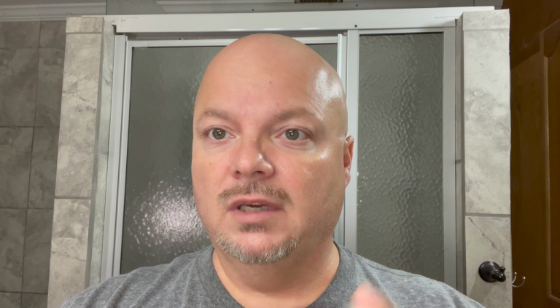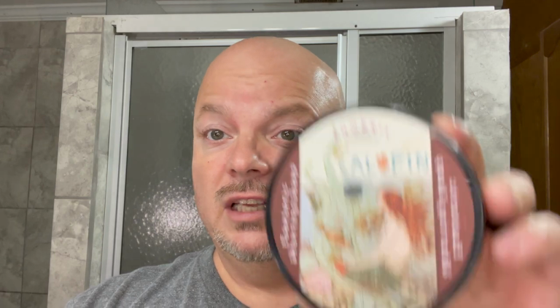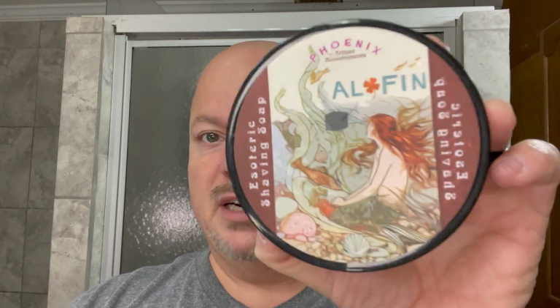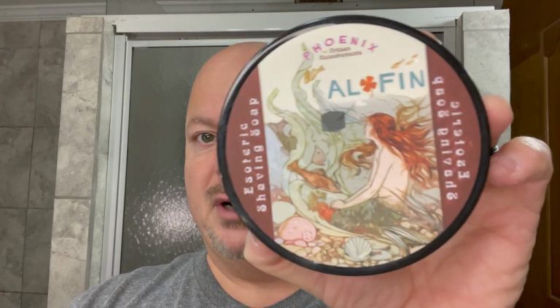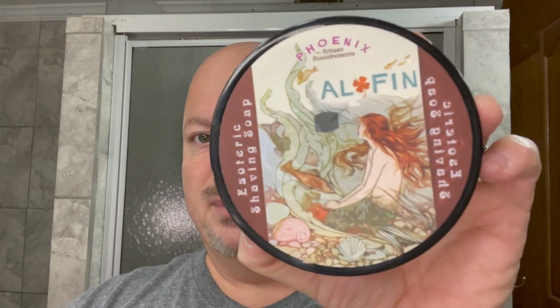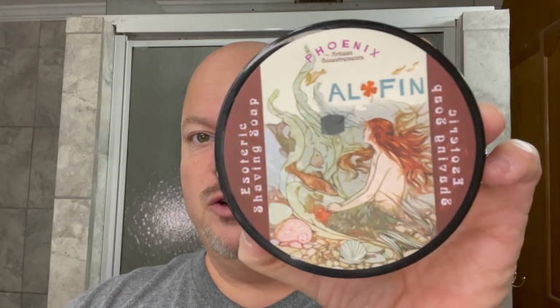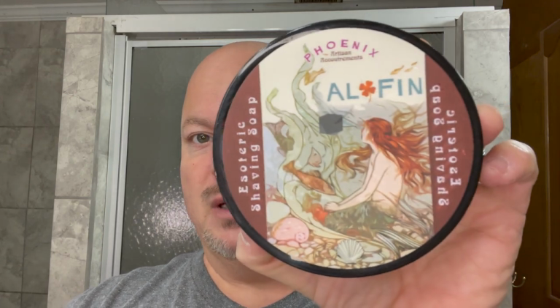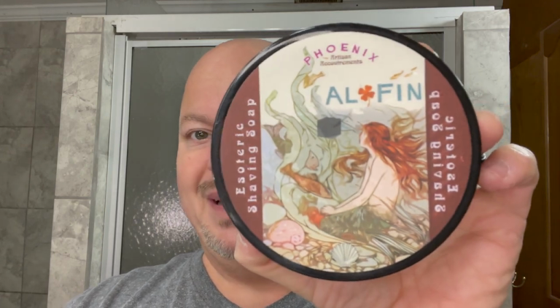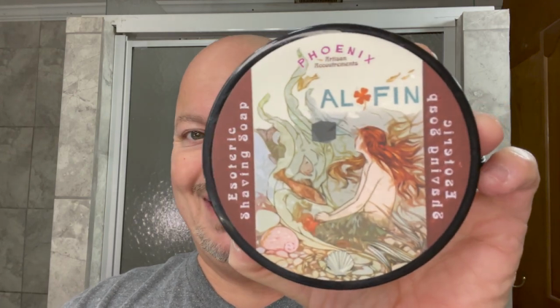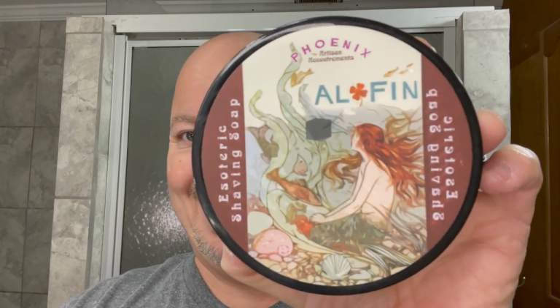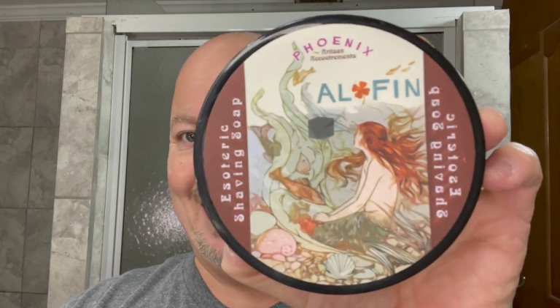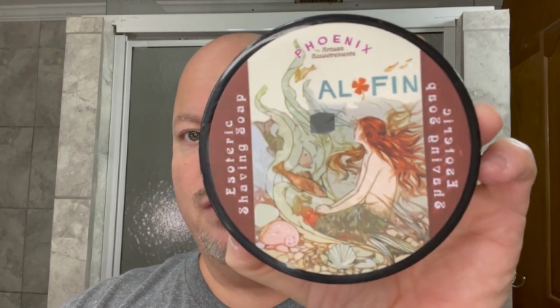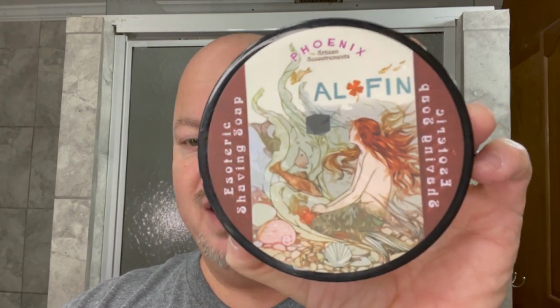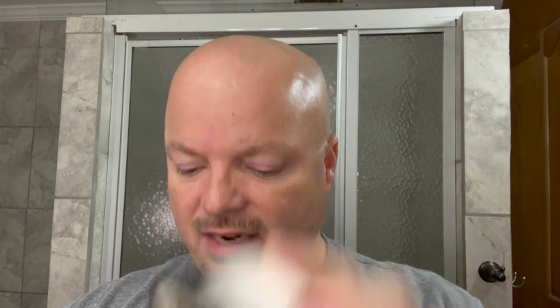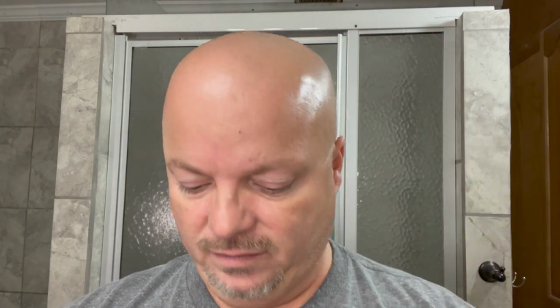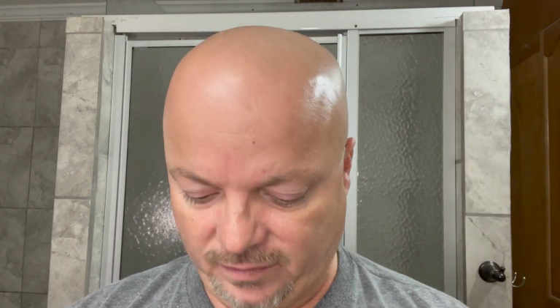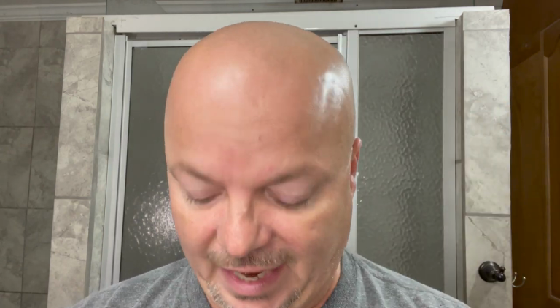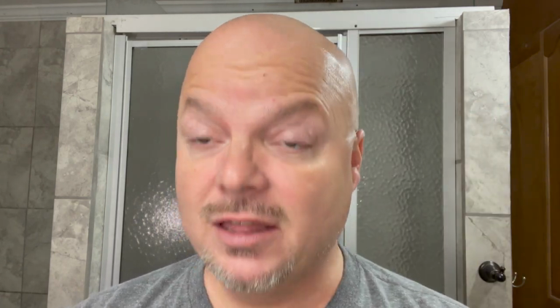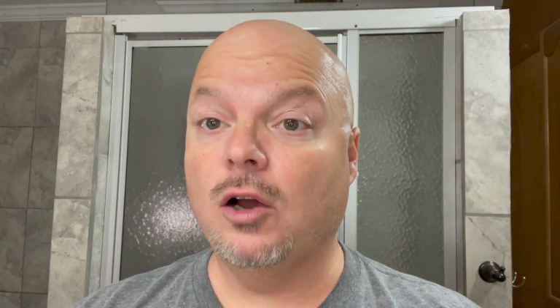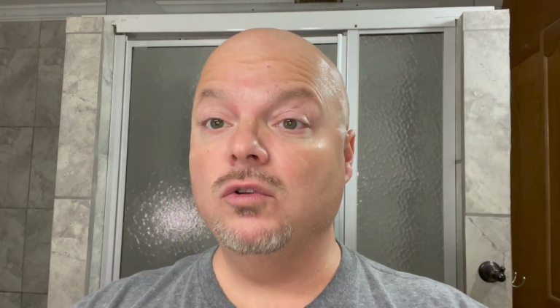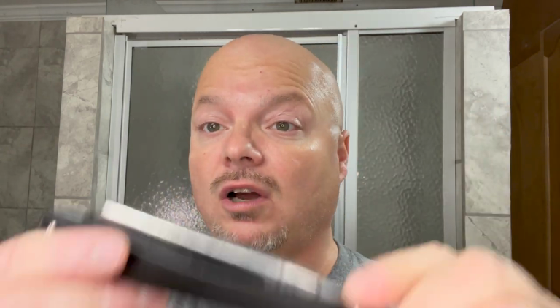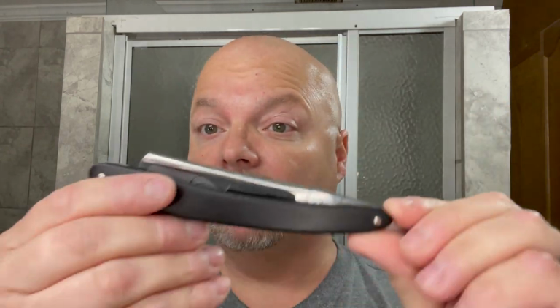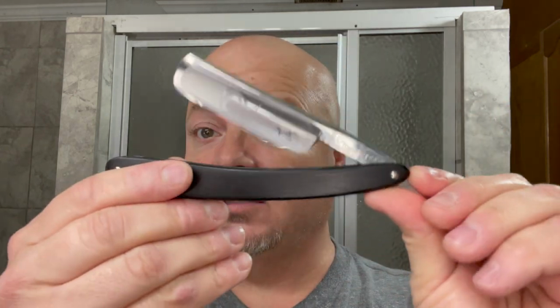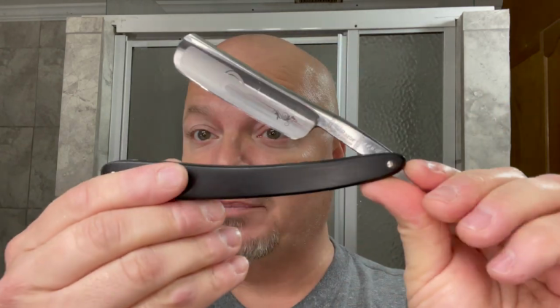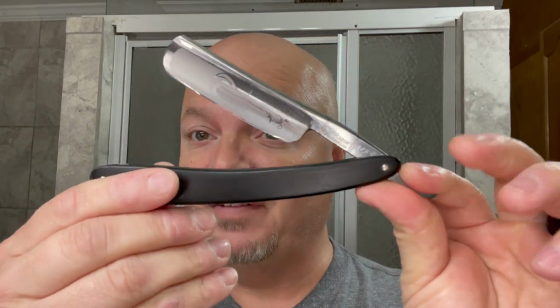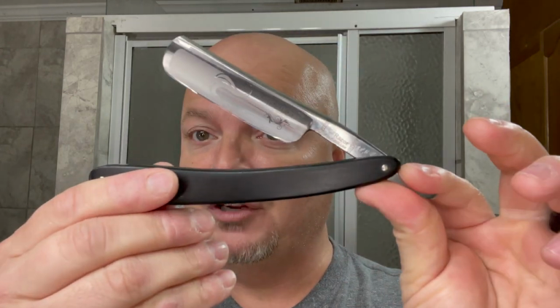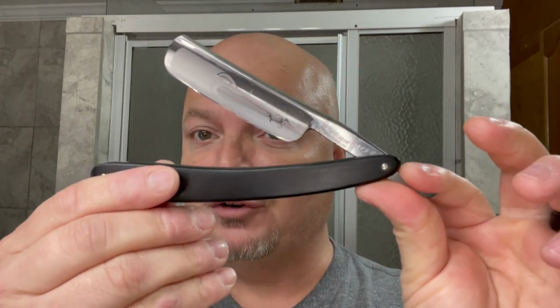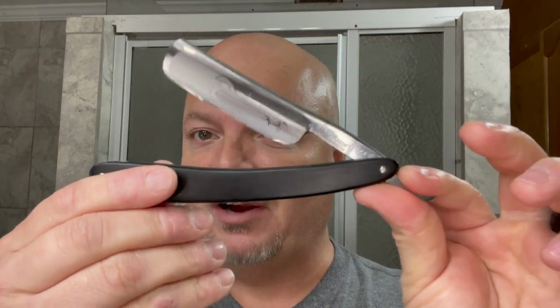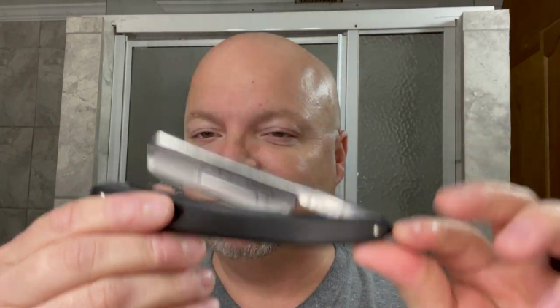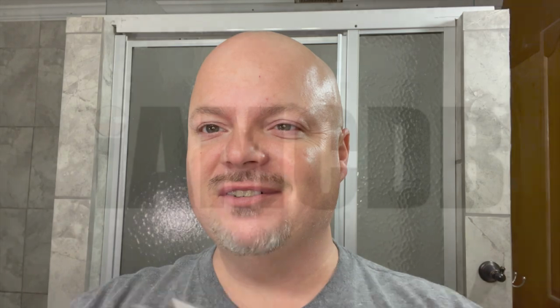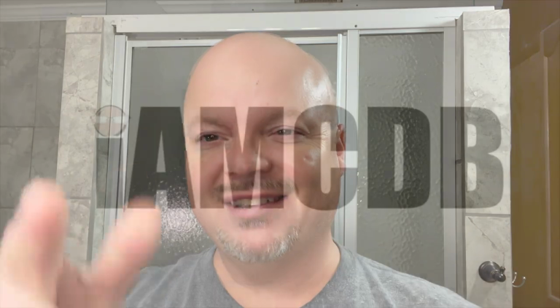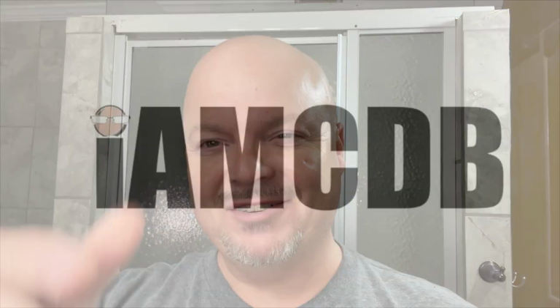In this video, we're going to be using PAA Alphine and the Gold Dollar W53 Razor. Stay tuned.